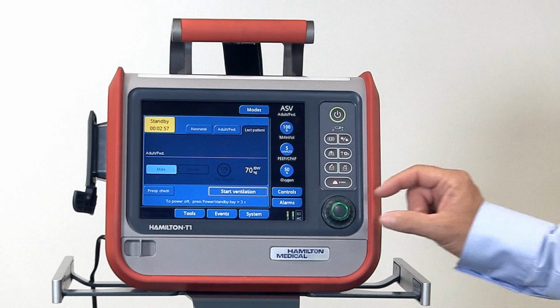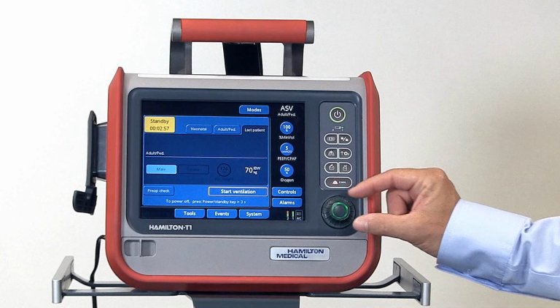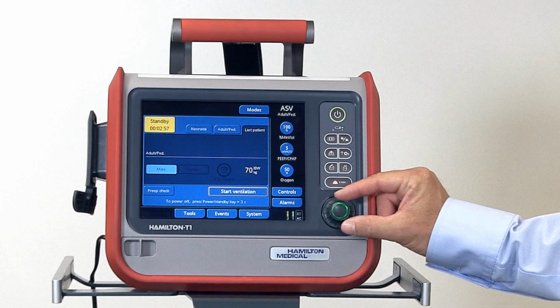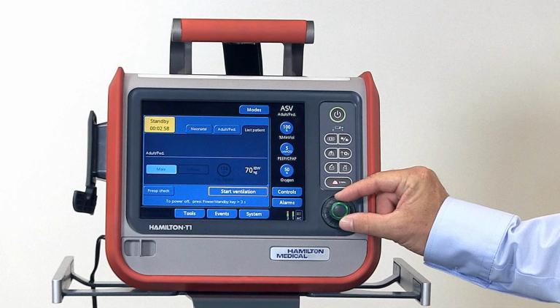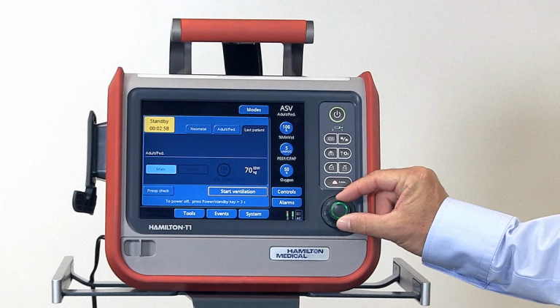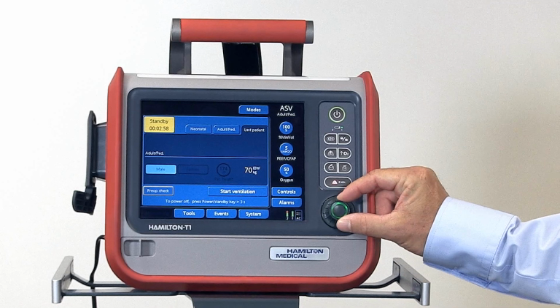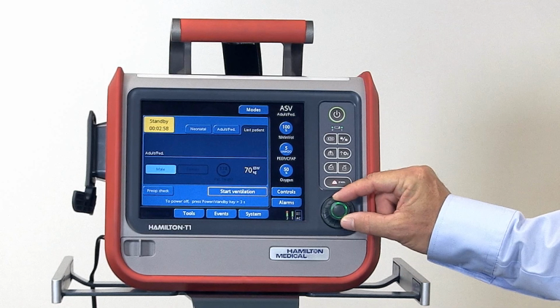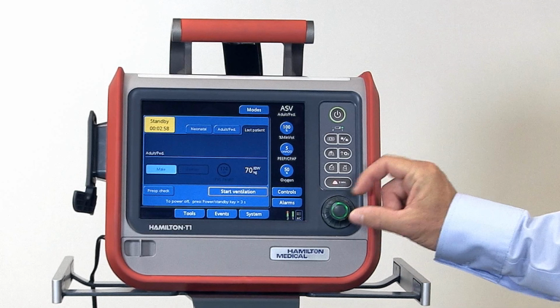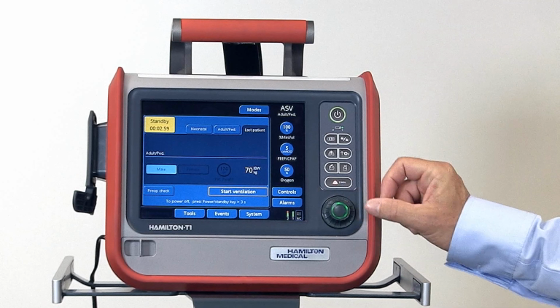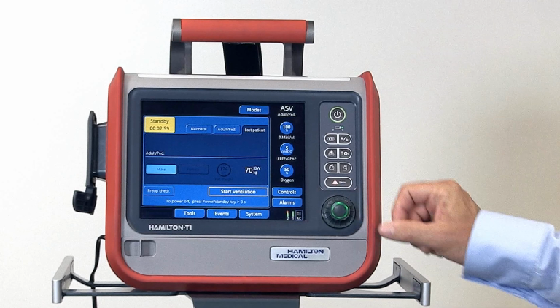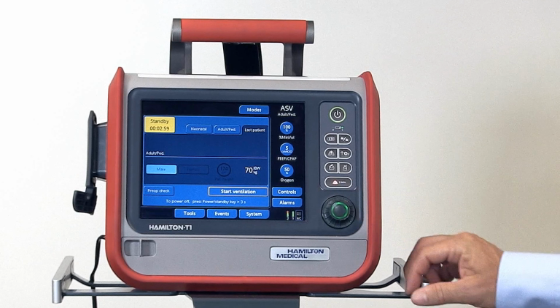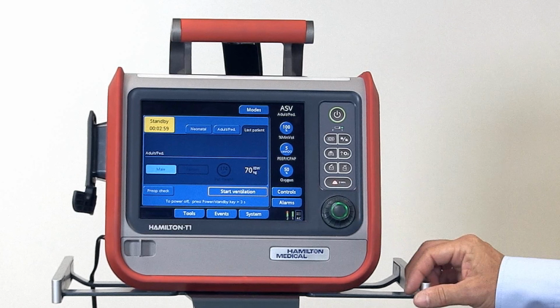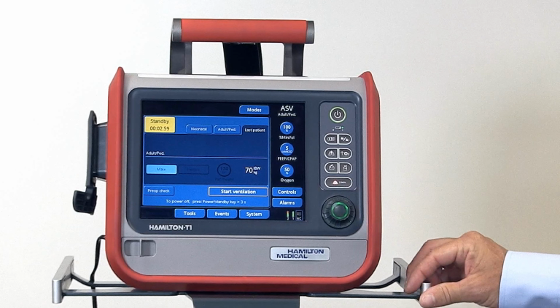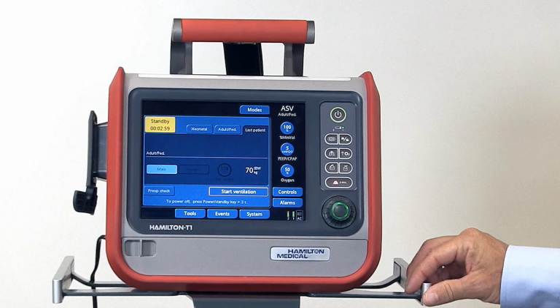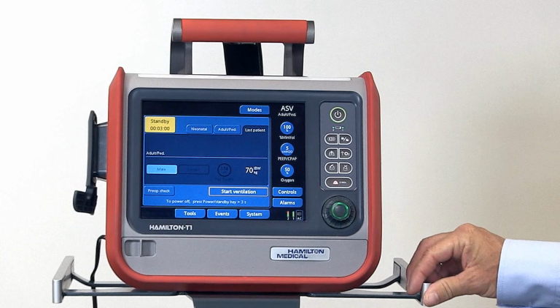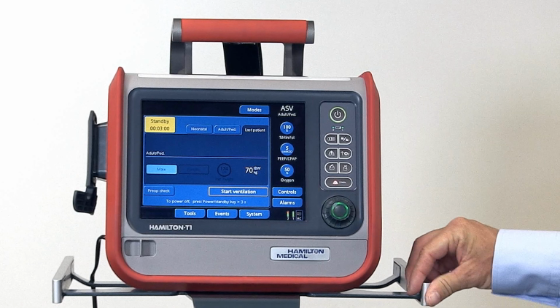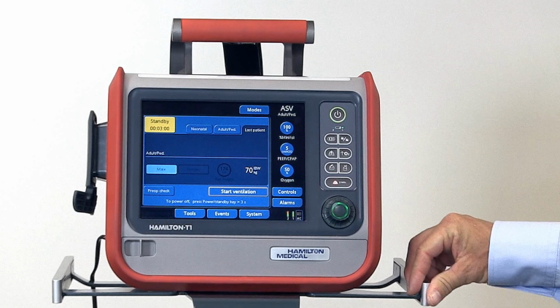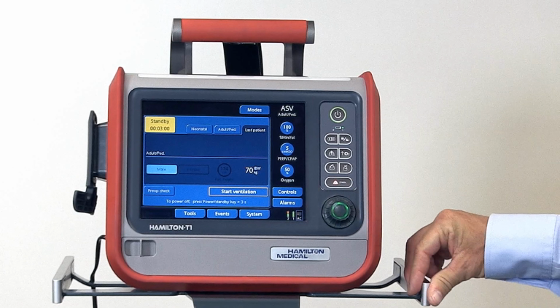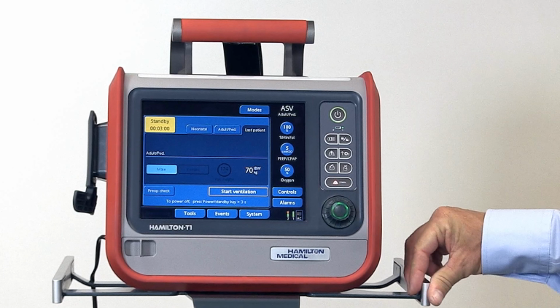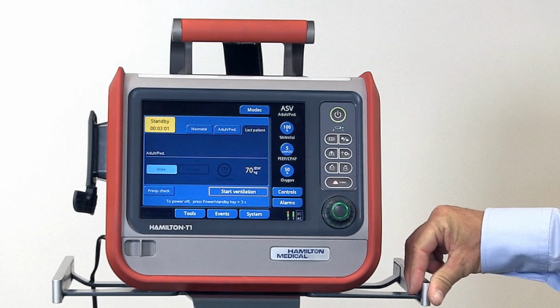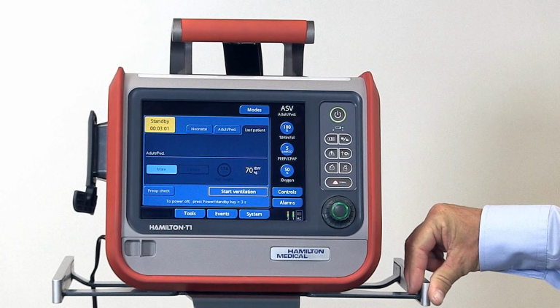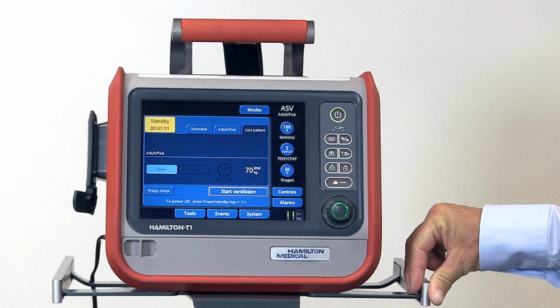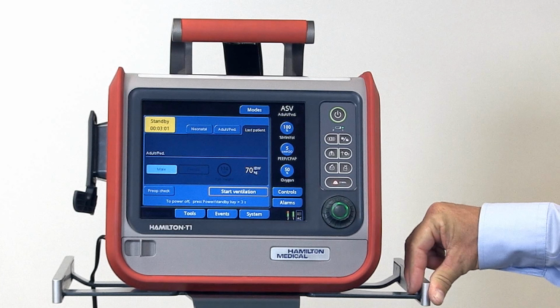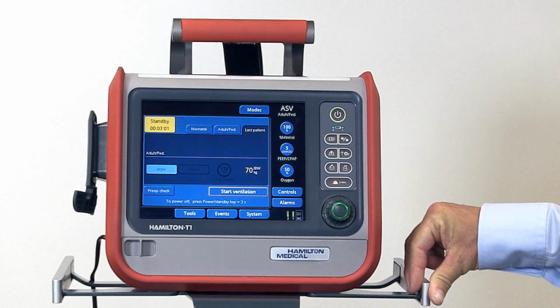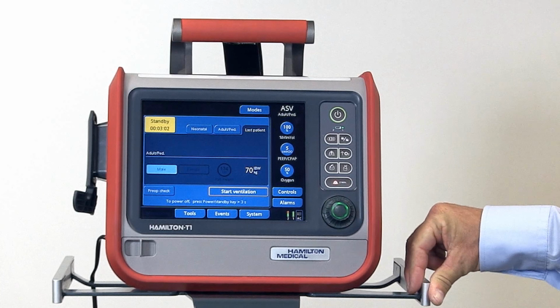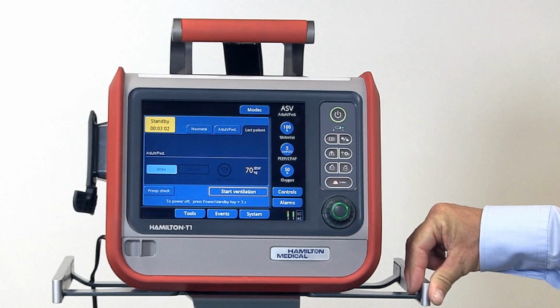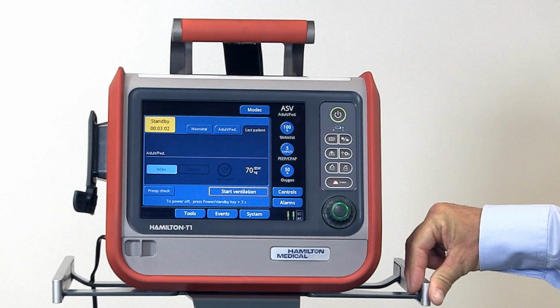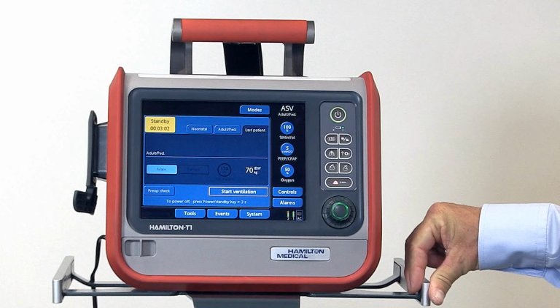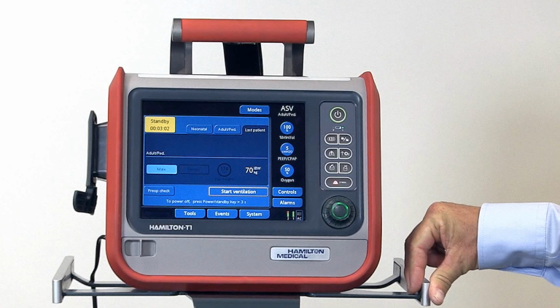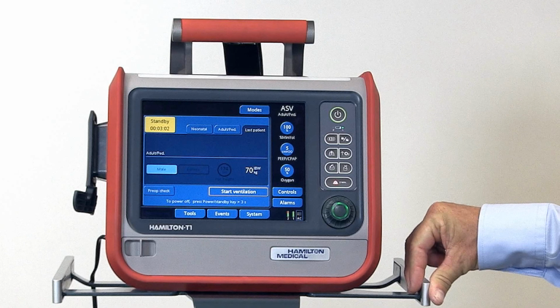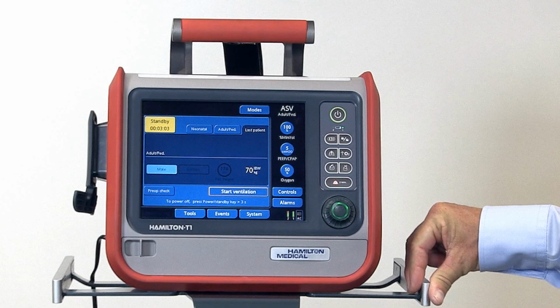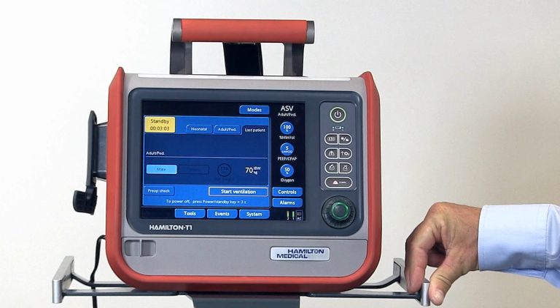This is a push and turn knob used for selecting and changing controls and settings.